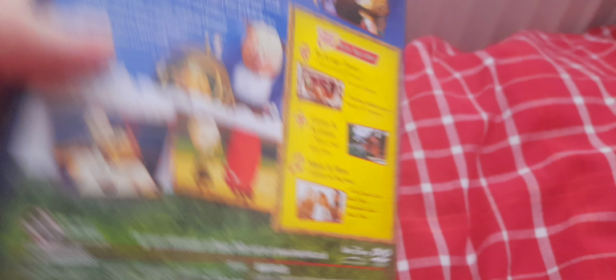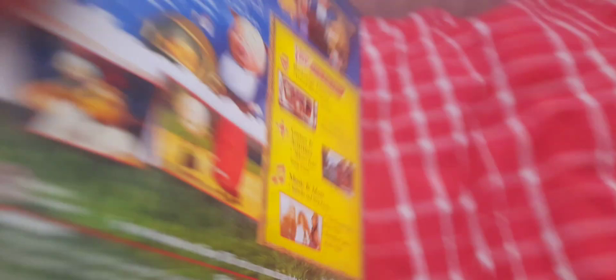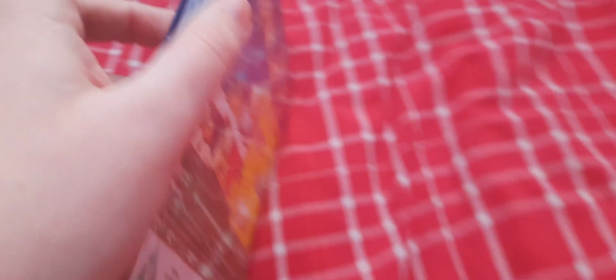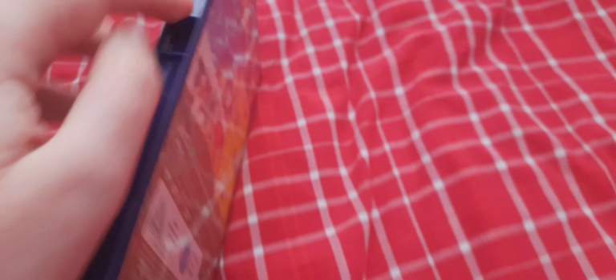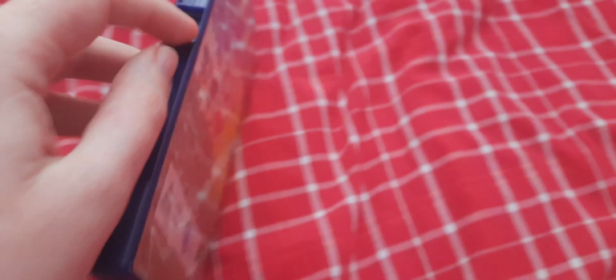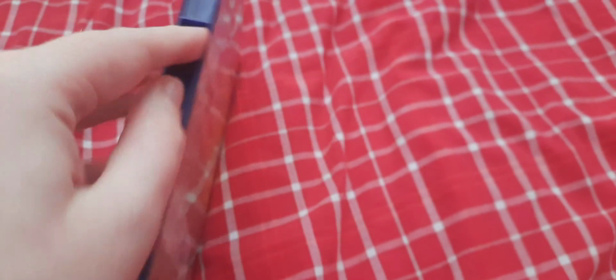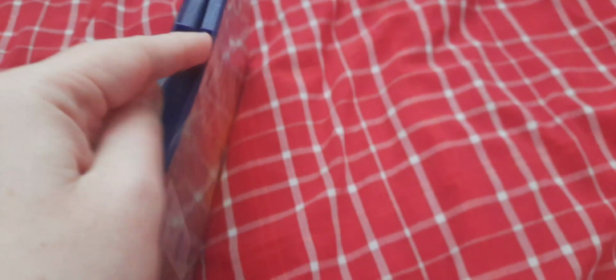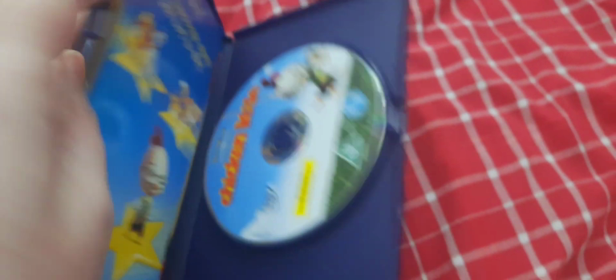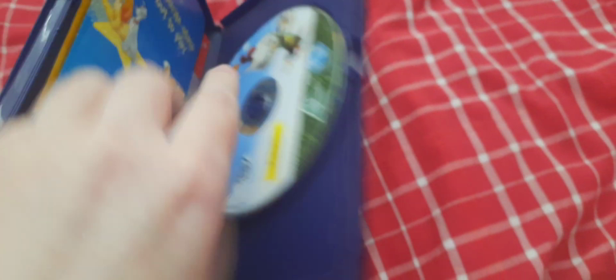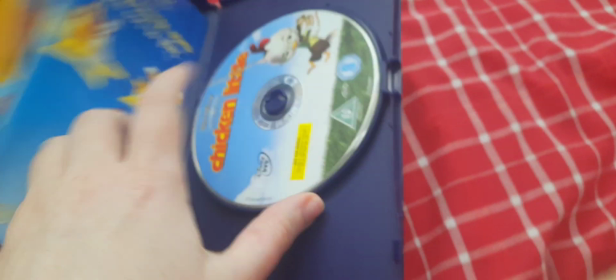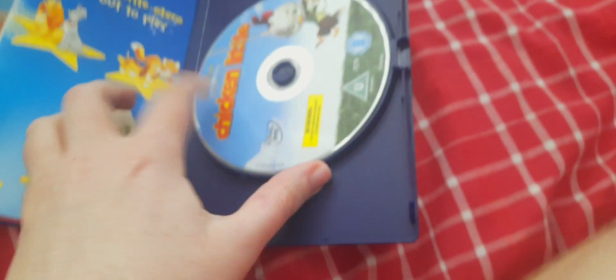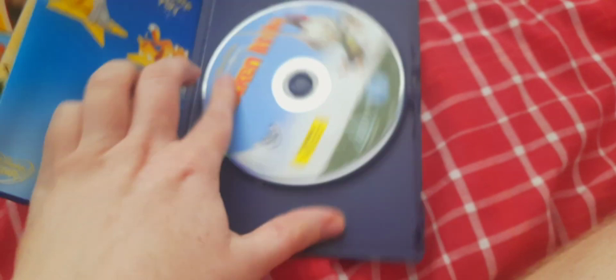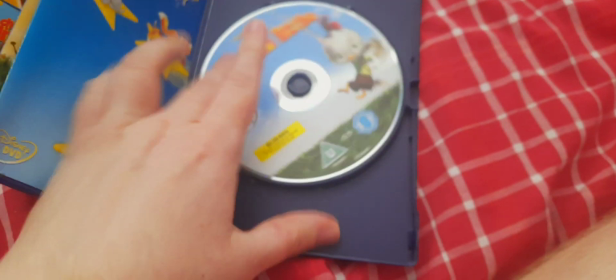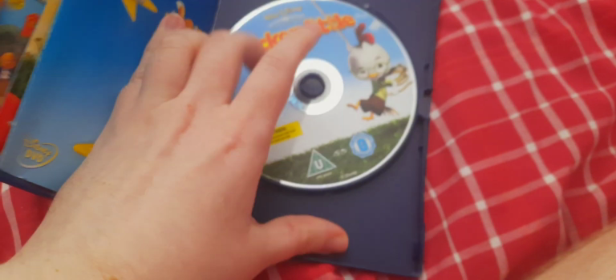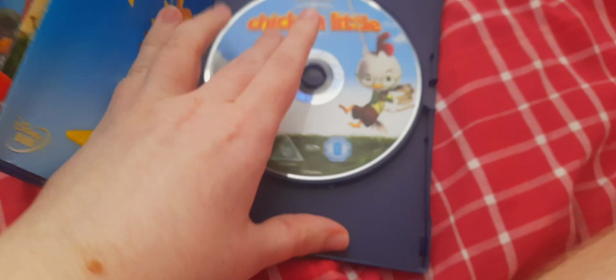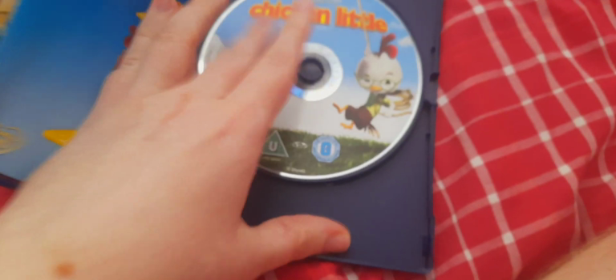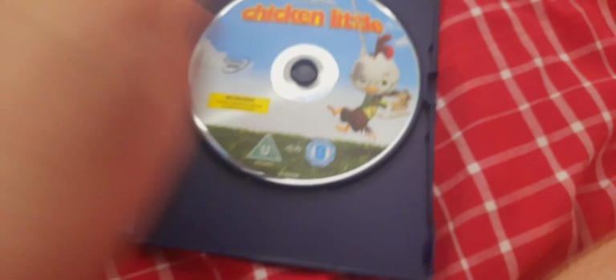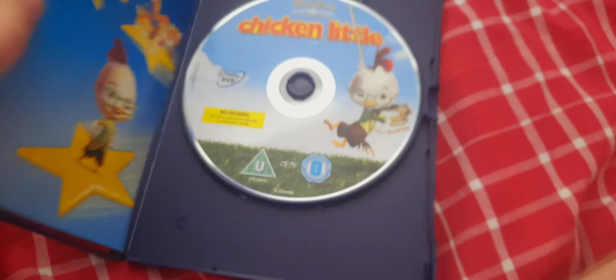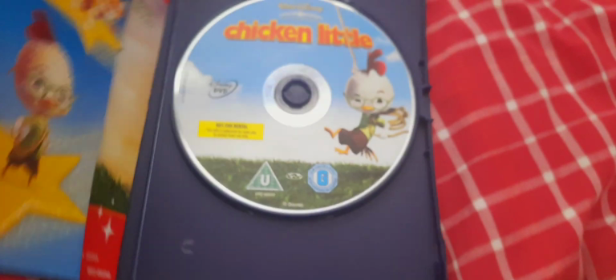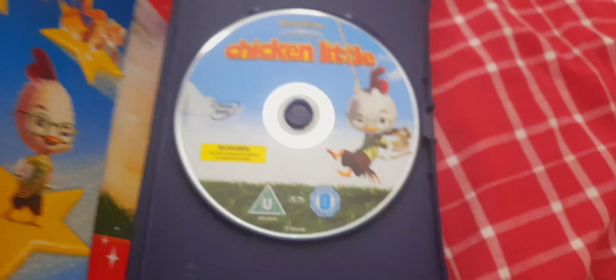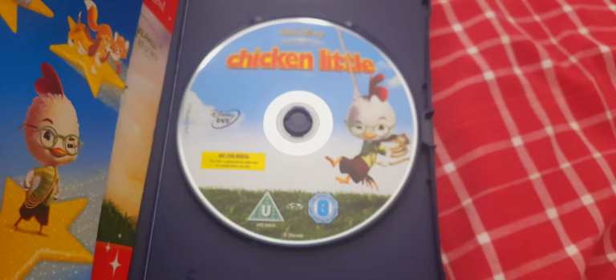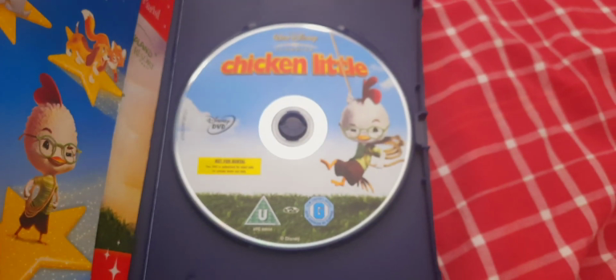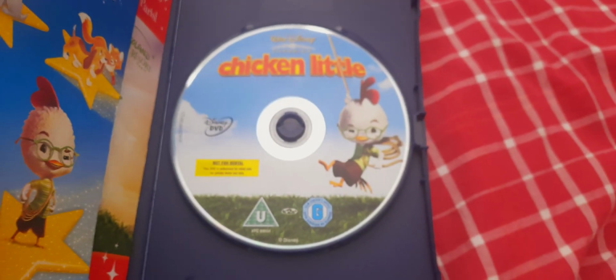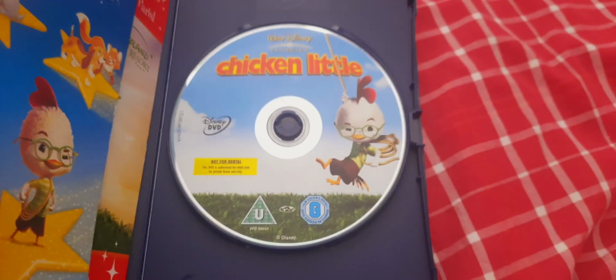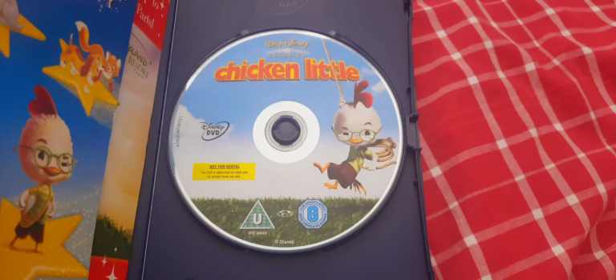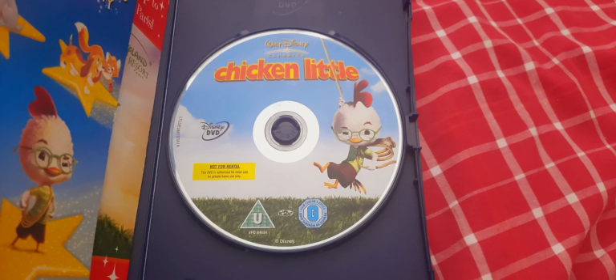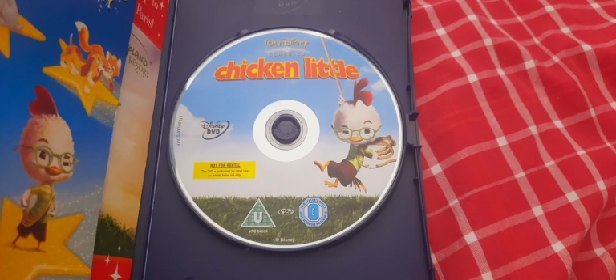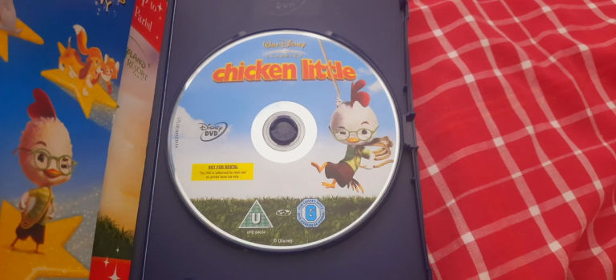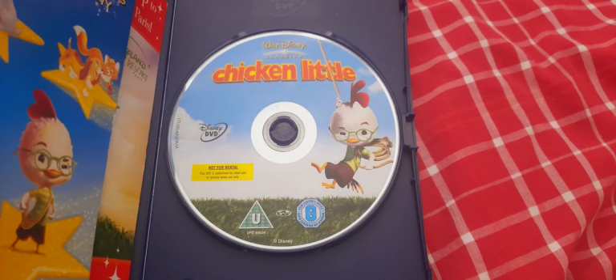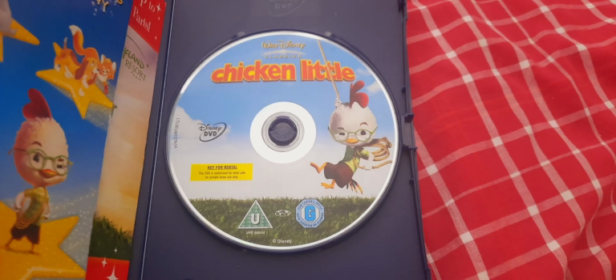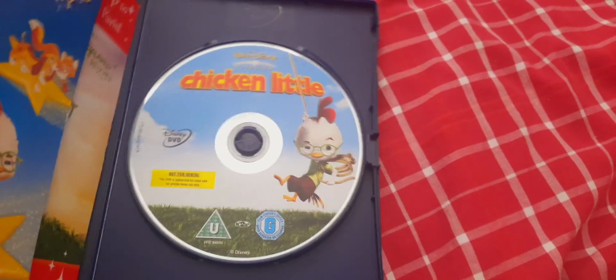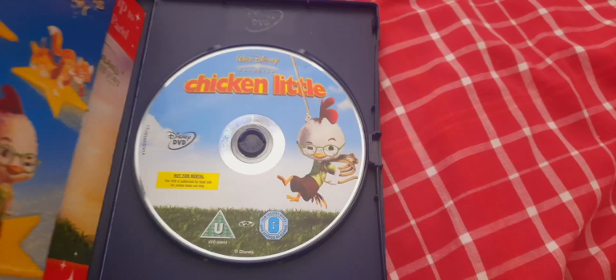Let's open up now, shall we? Here we have a DVD disc.